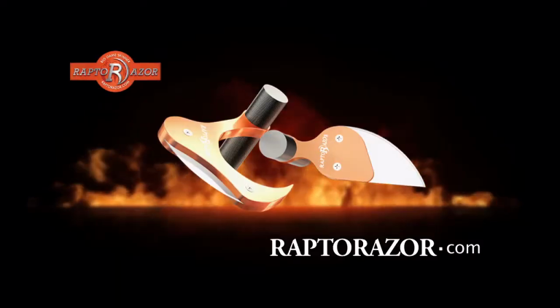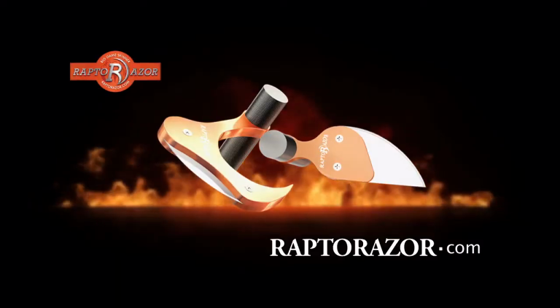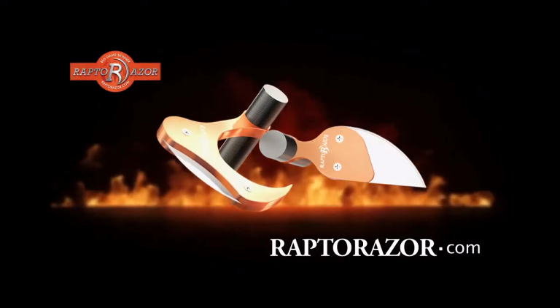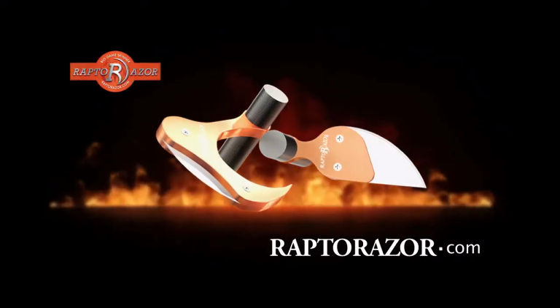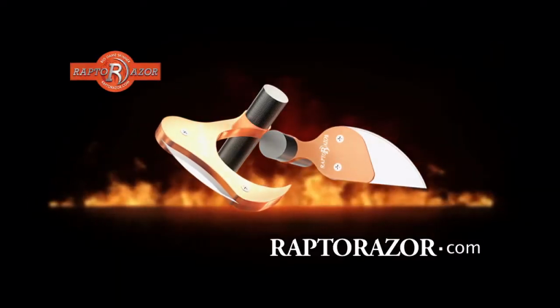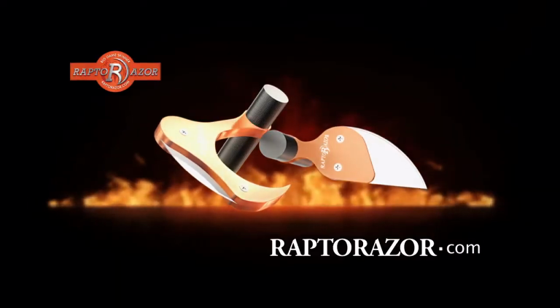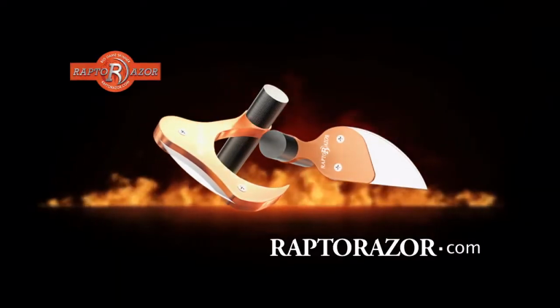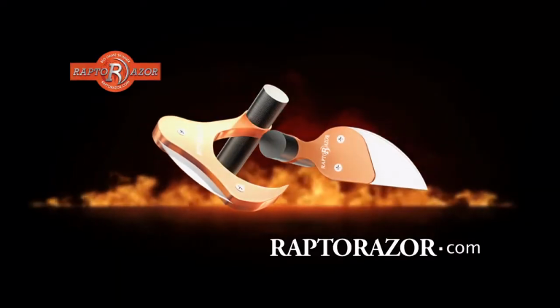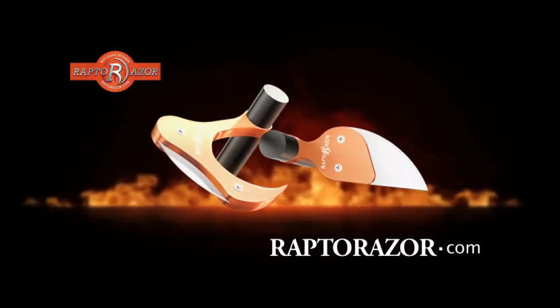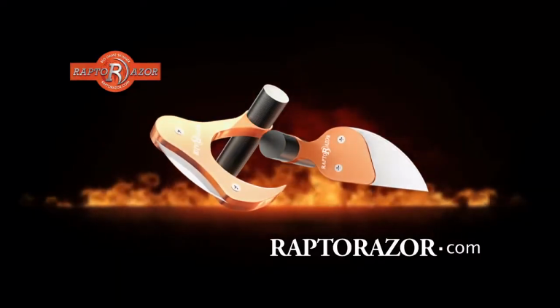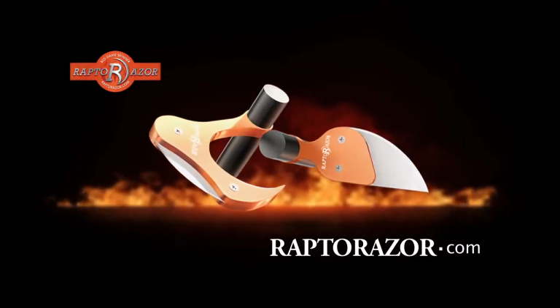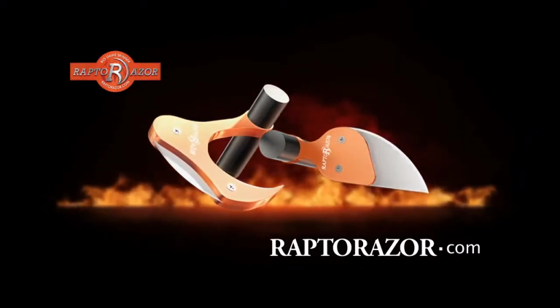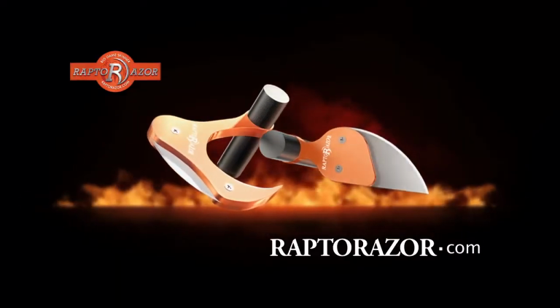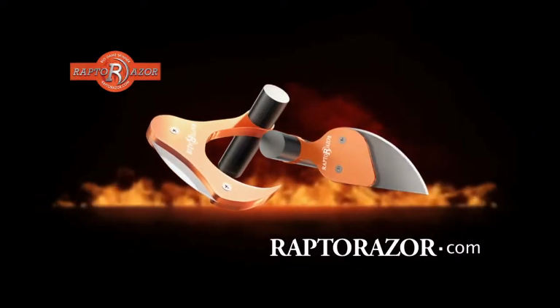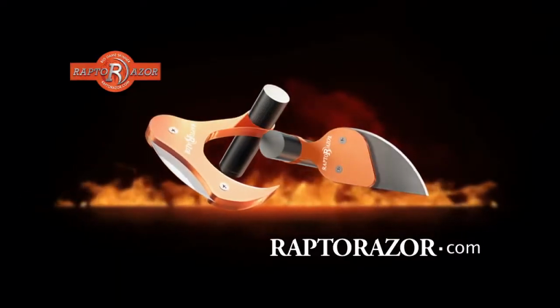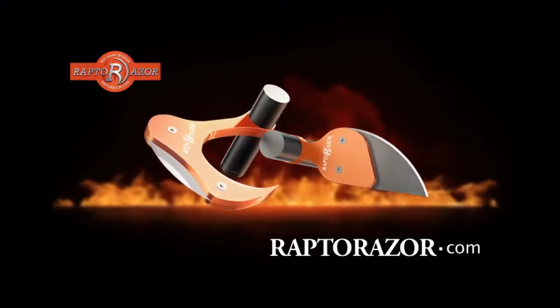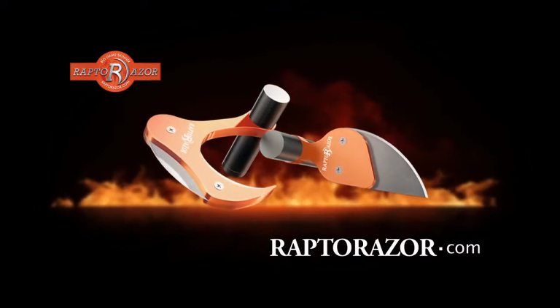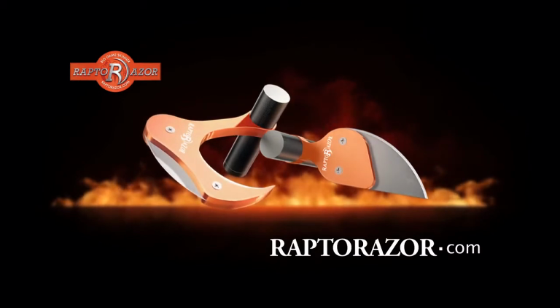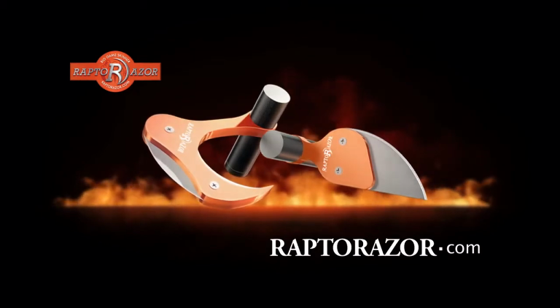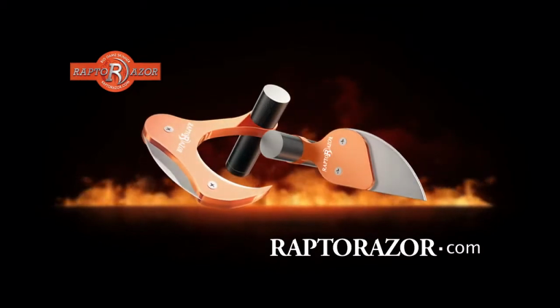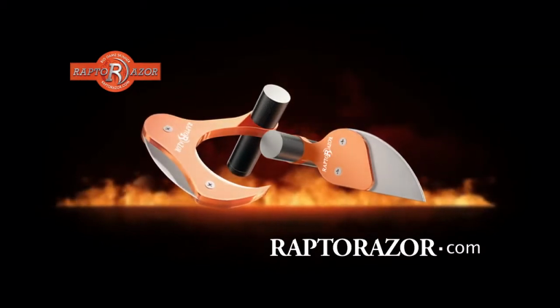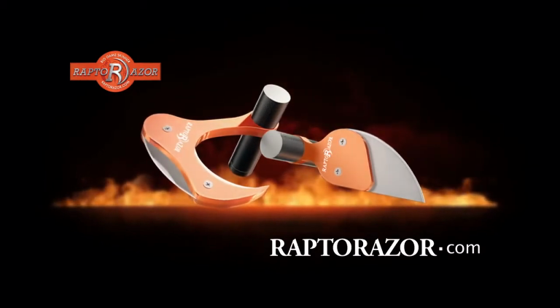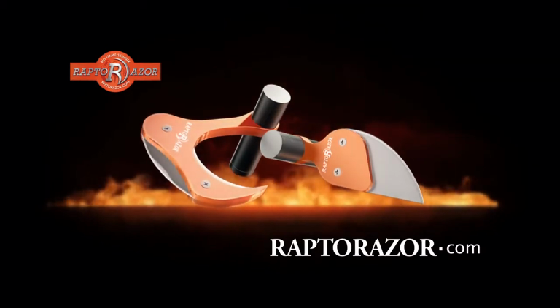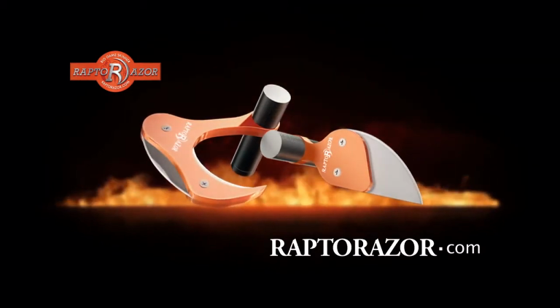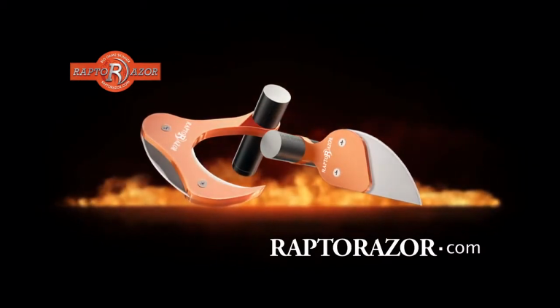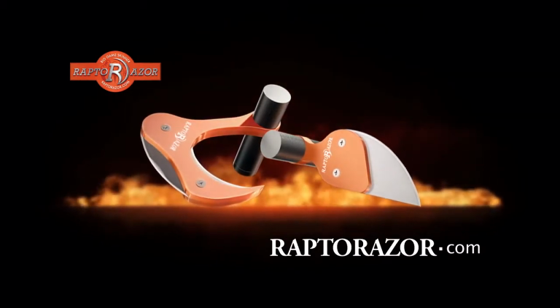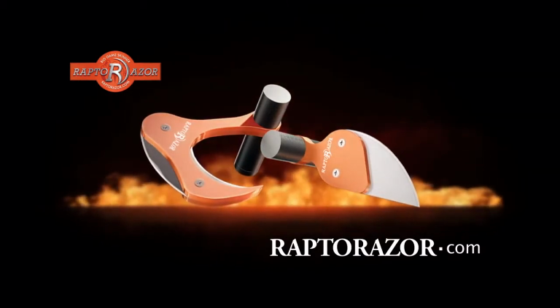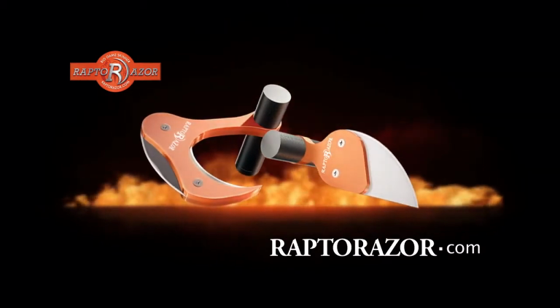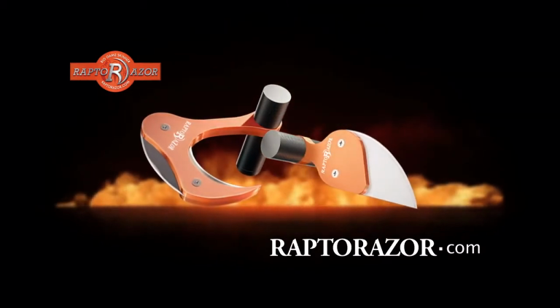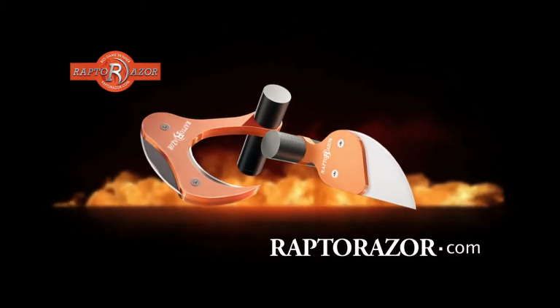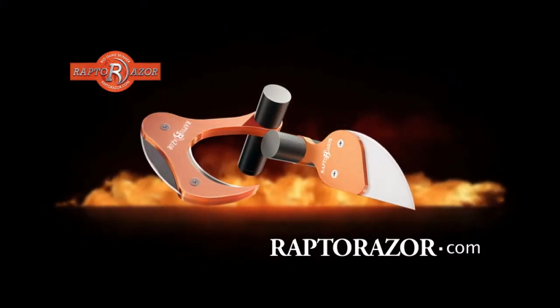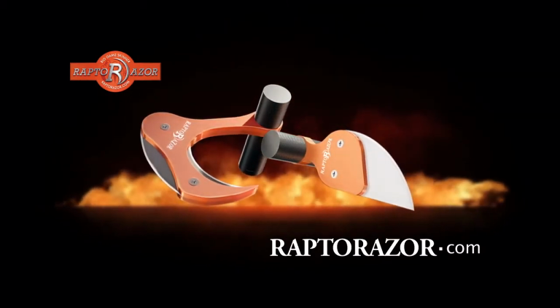For more info or to find a dealer near you, visit www.RaptorRazor.com.